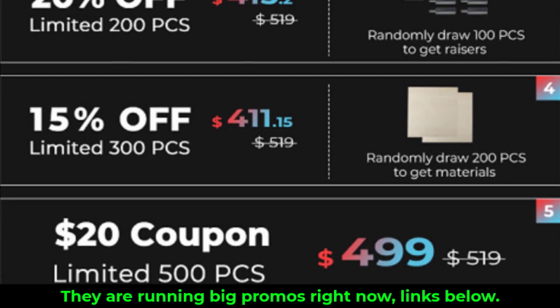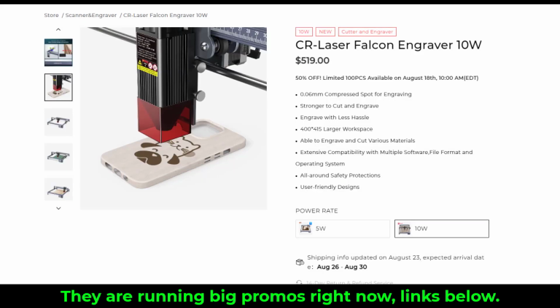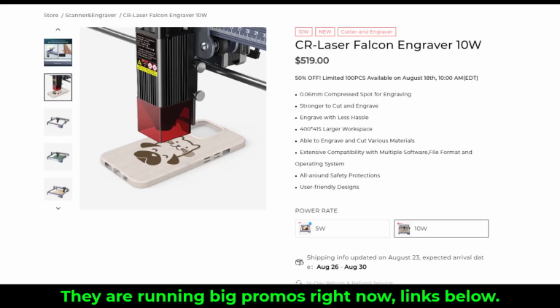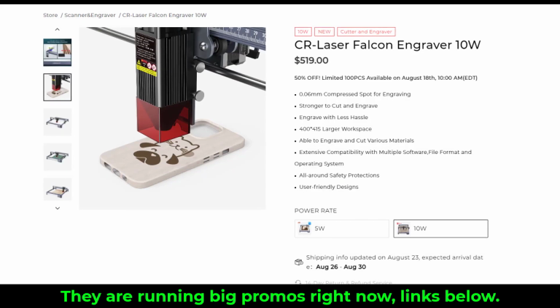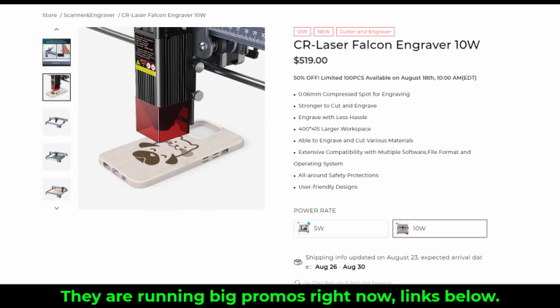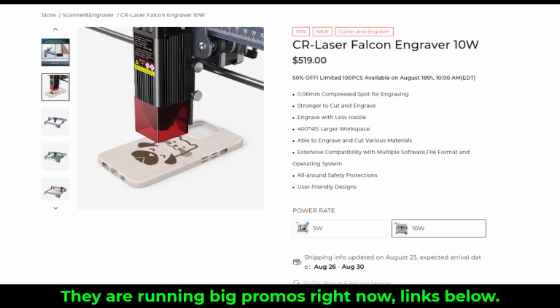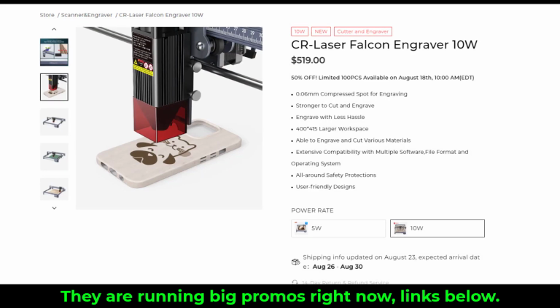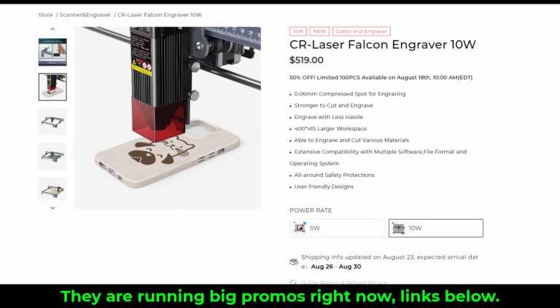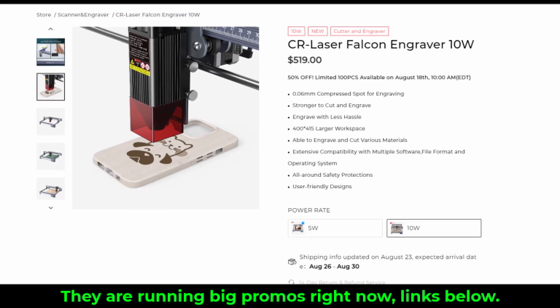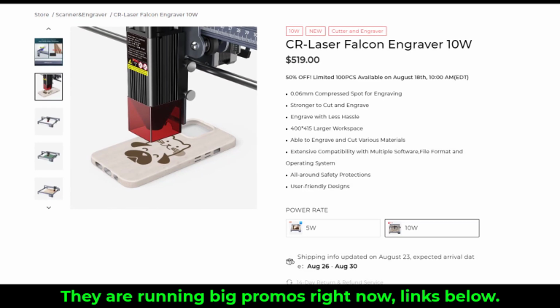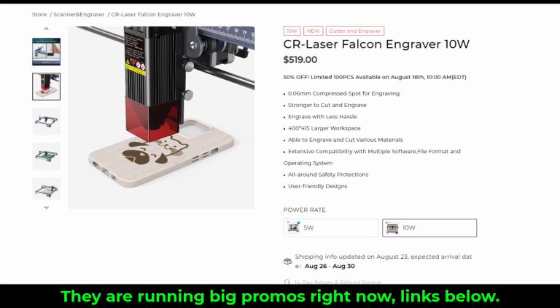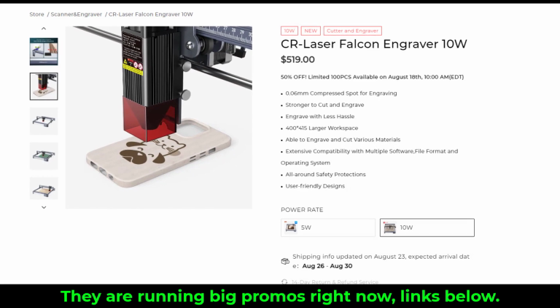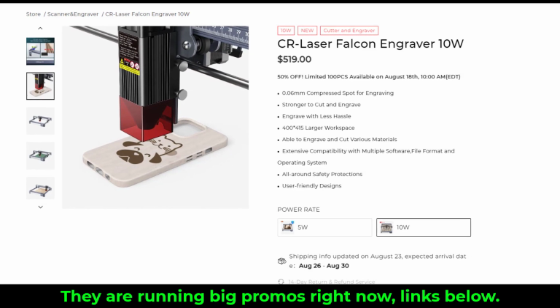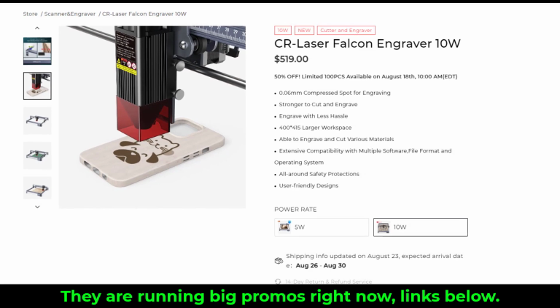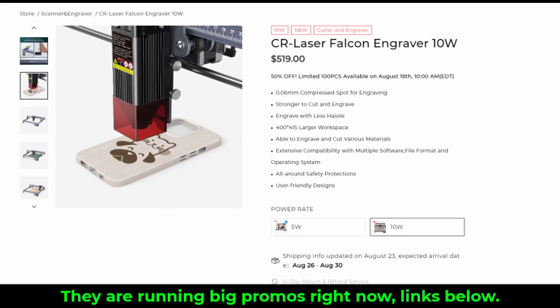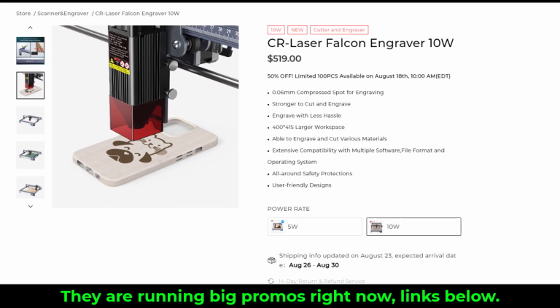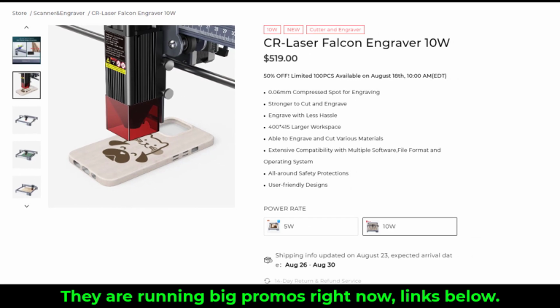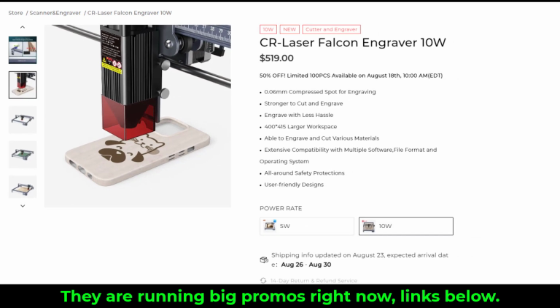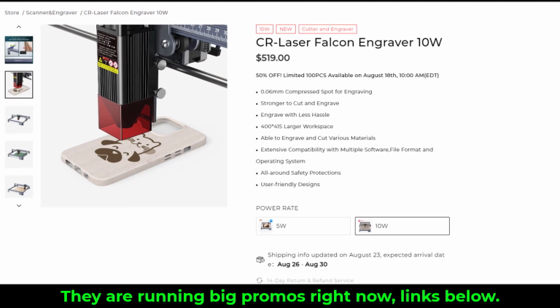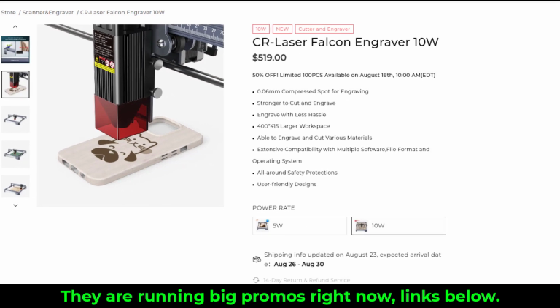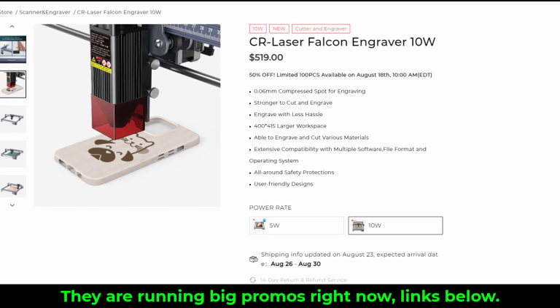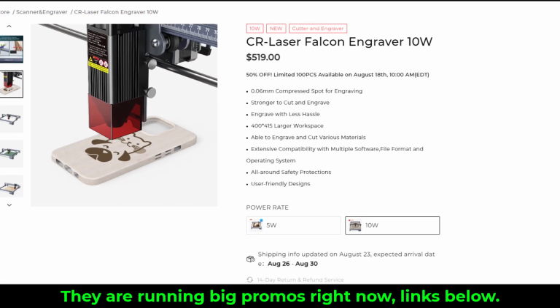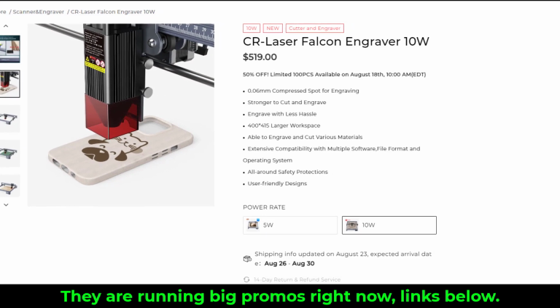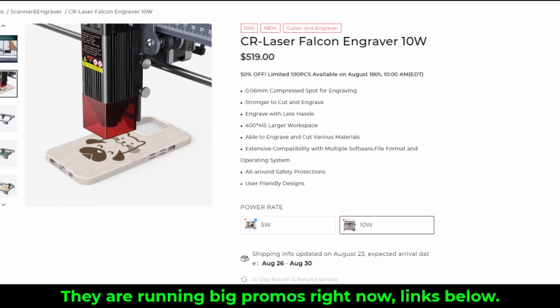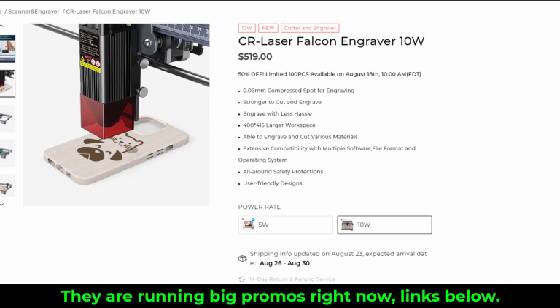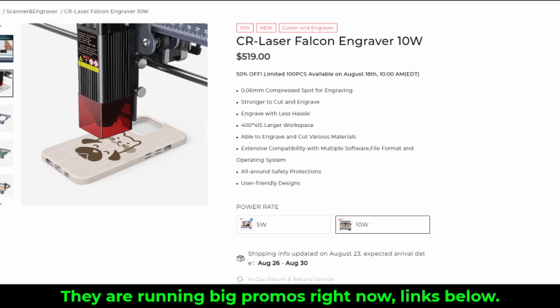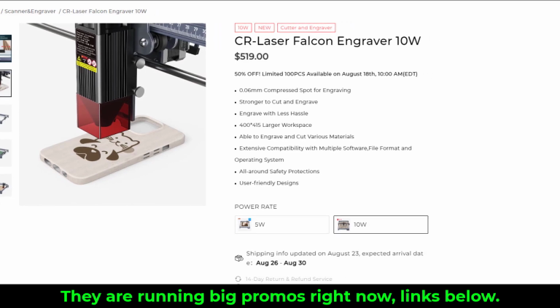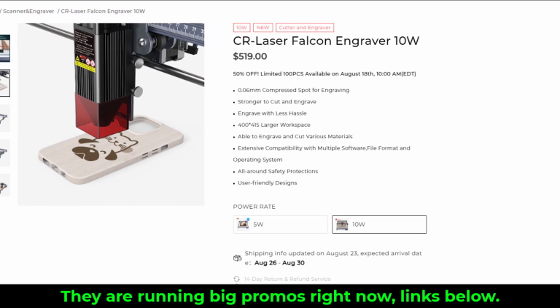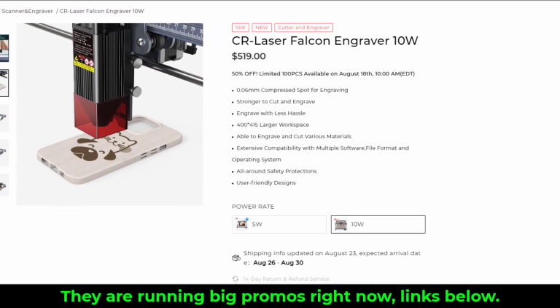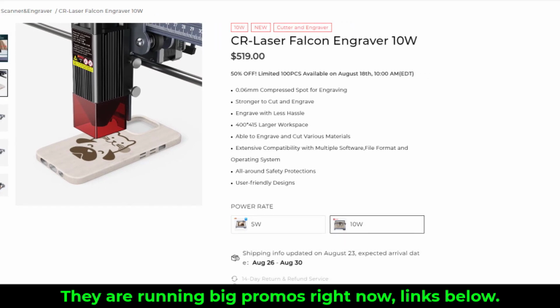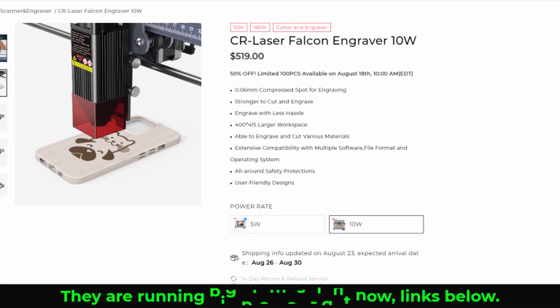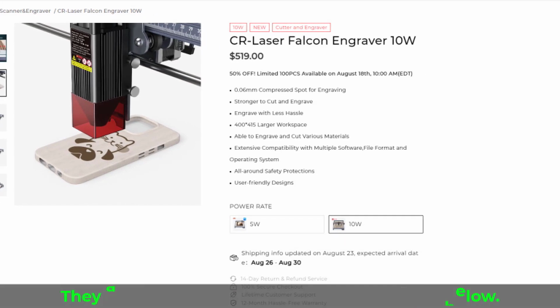The links to the product page will be down below where you can also get additional detail.